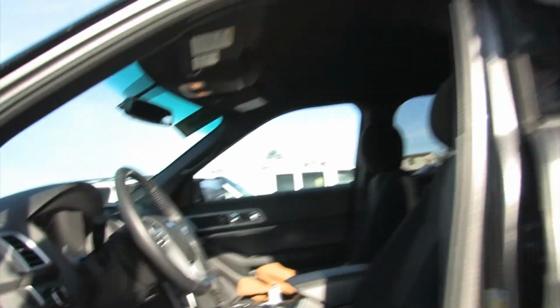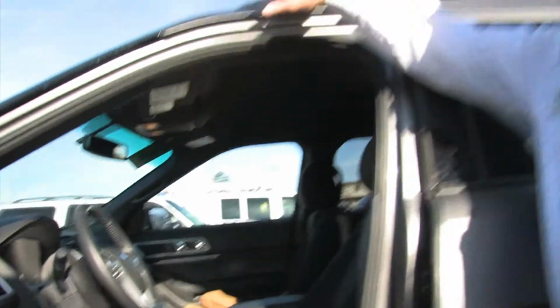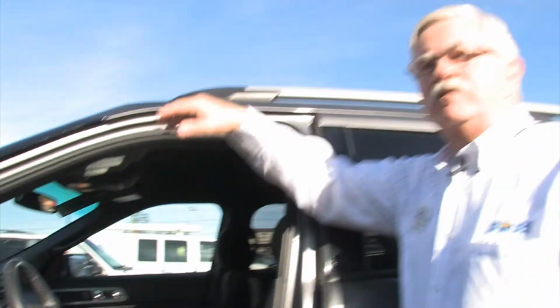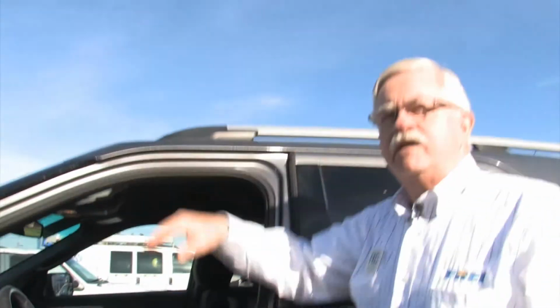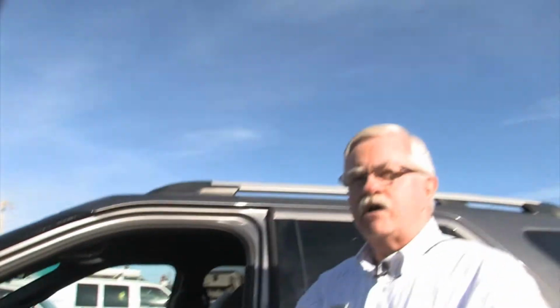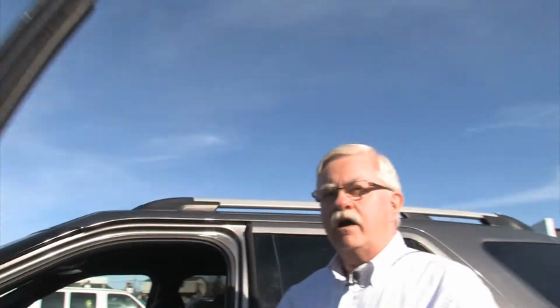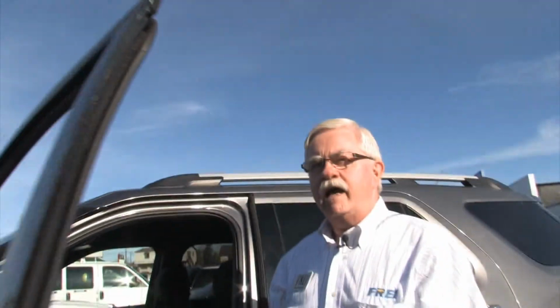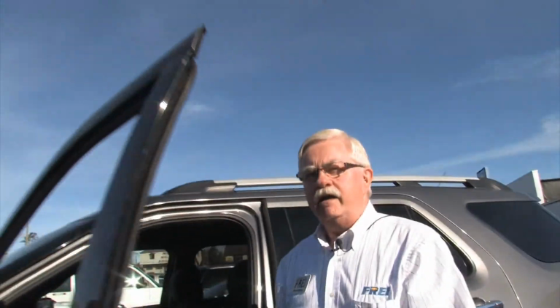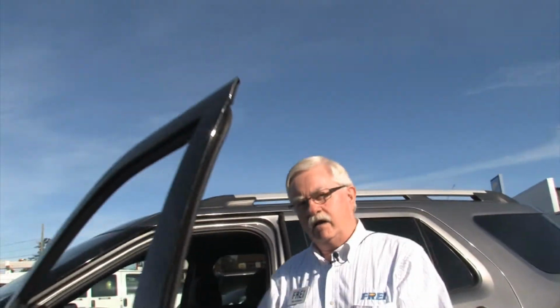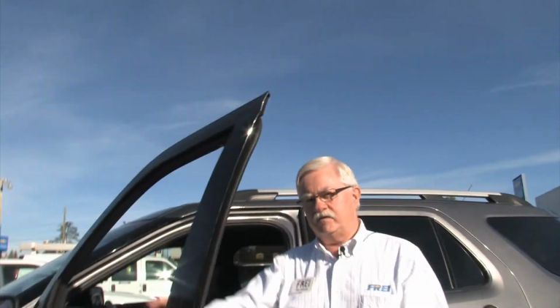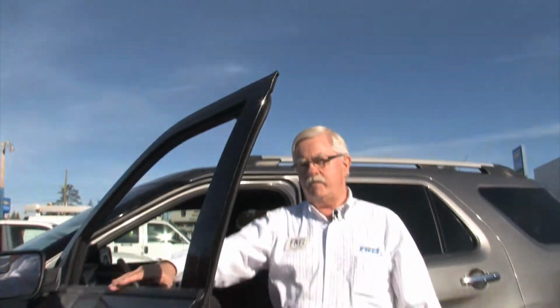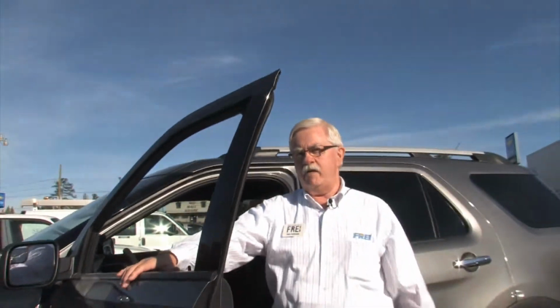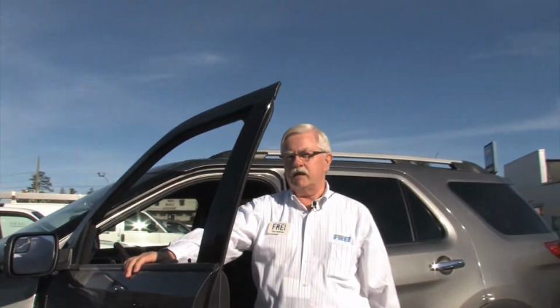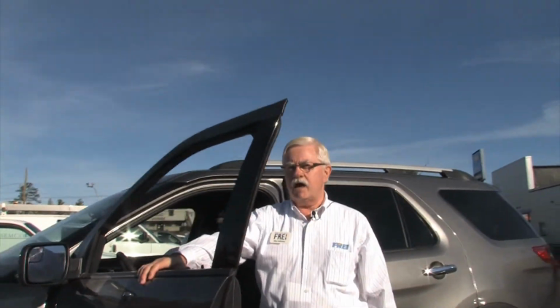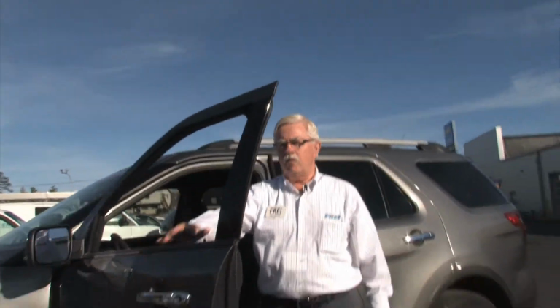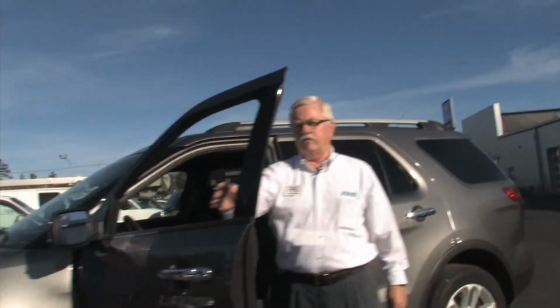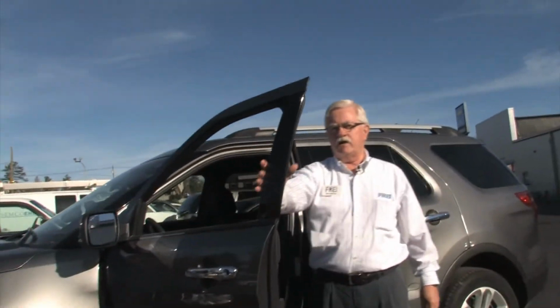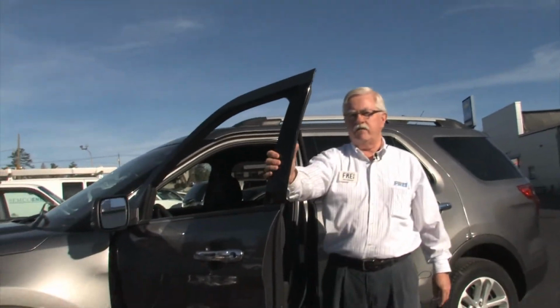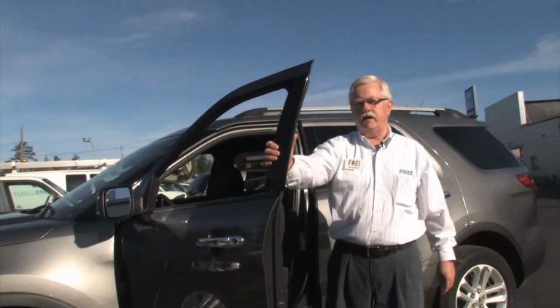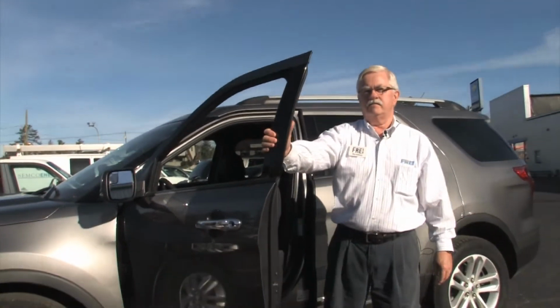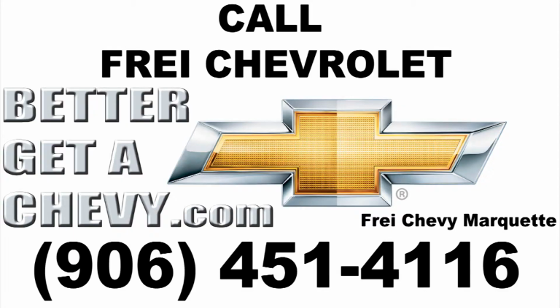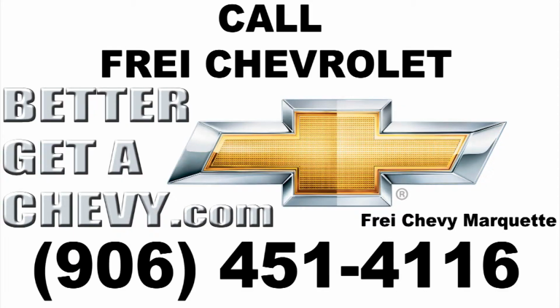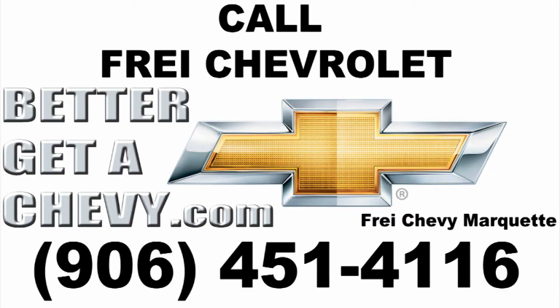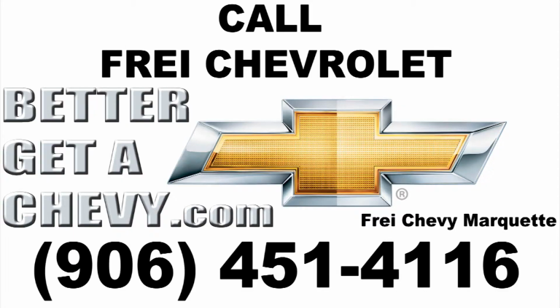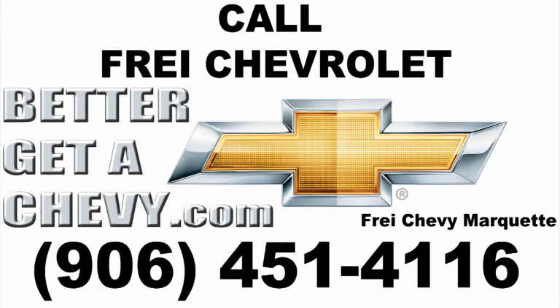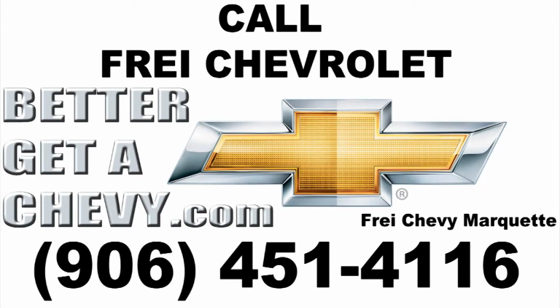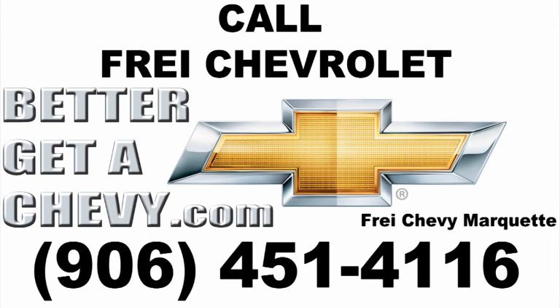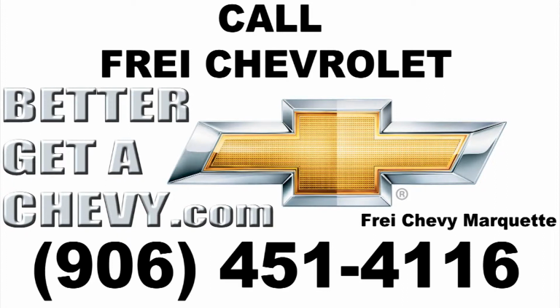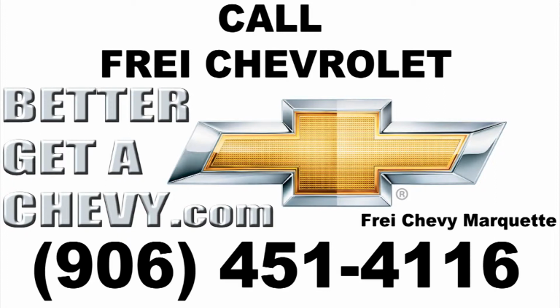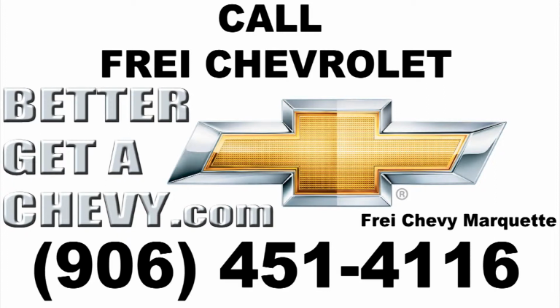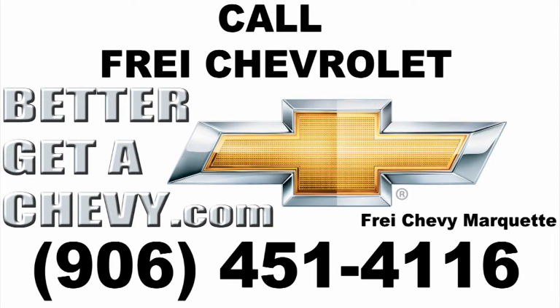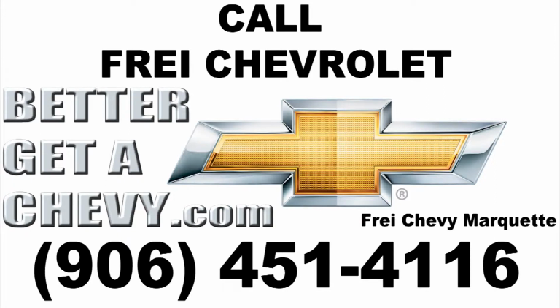Come see this car today. Come see me, Max Holloway, at Frye Chevy. When it comes to Chevy, come to Frye.